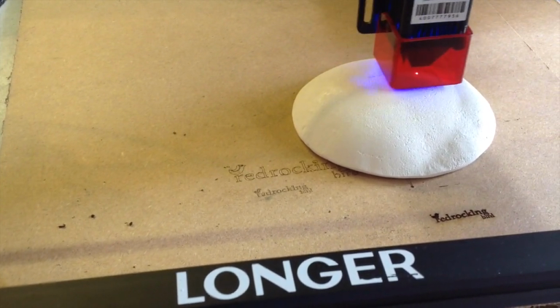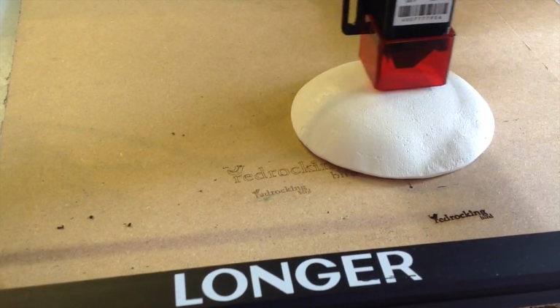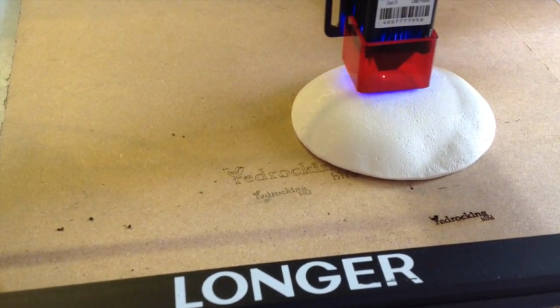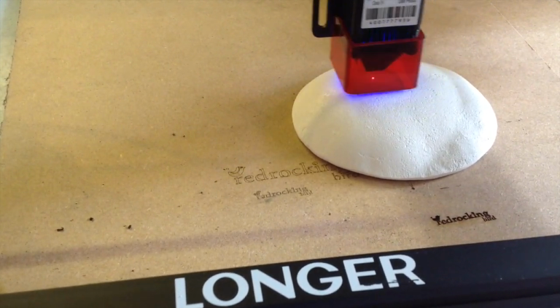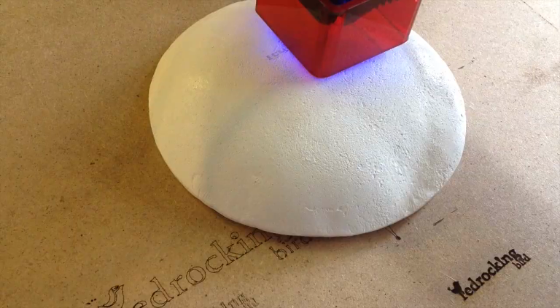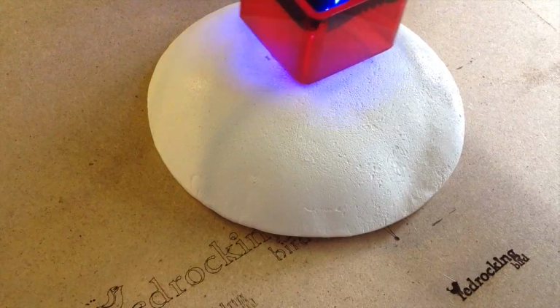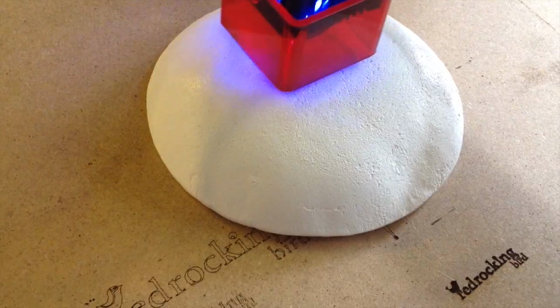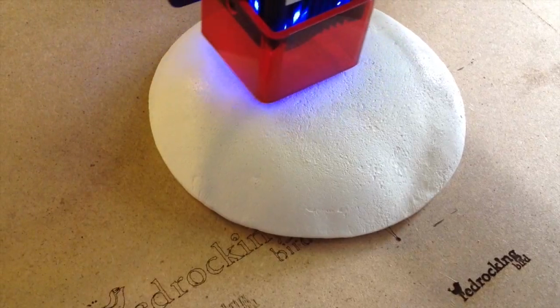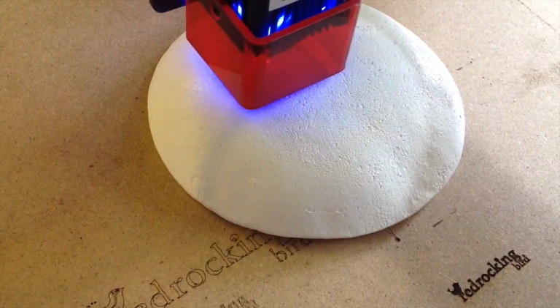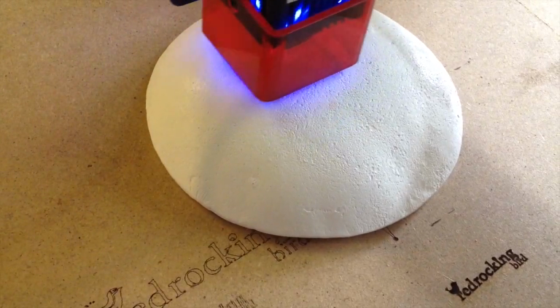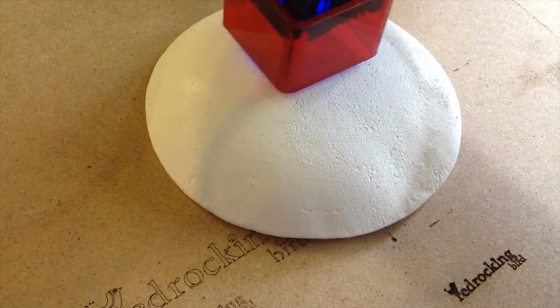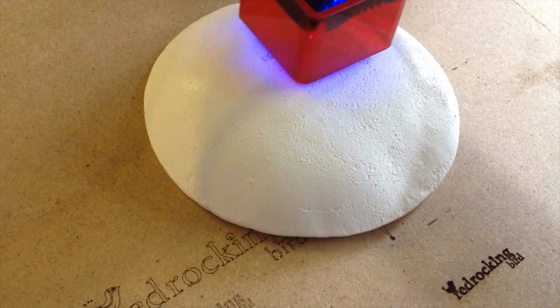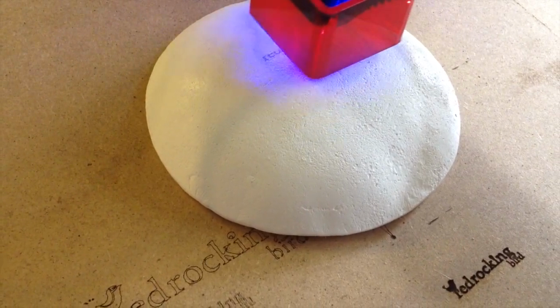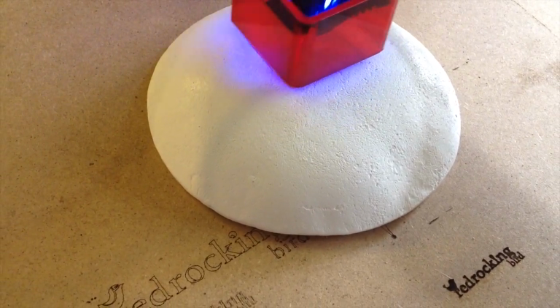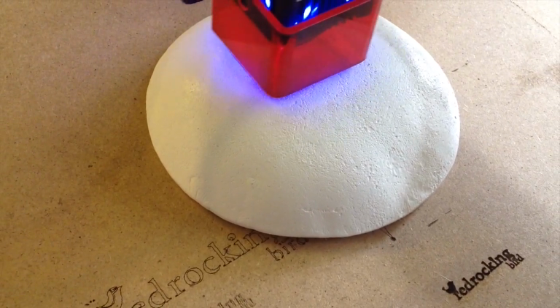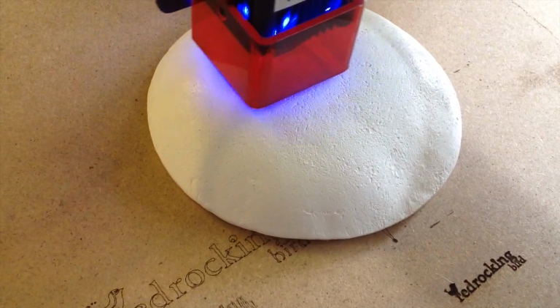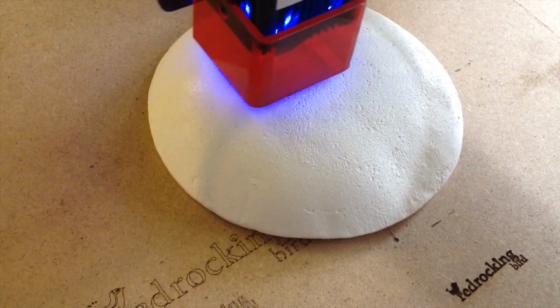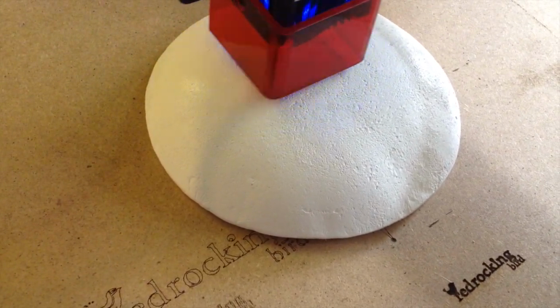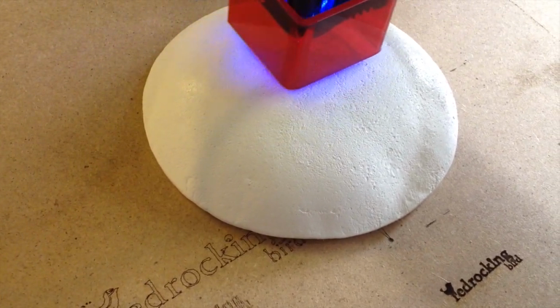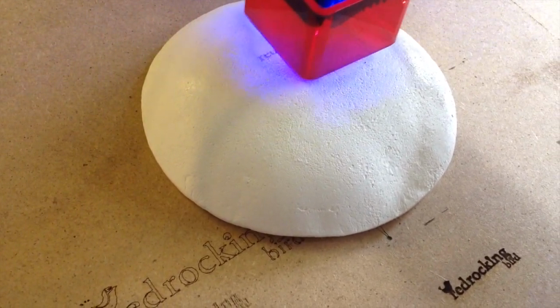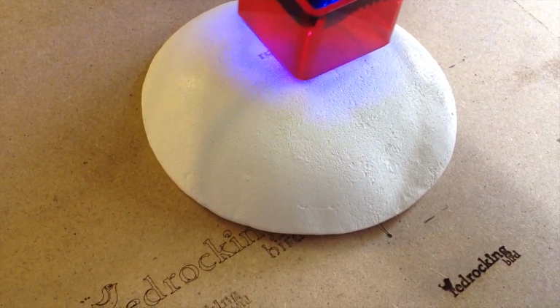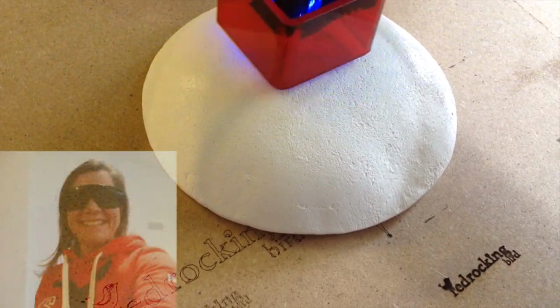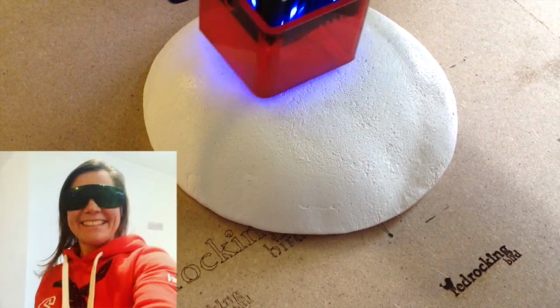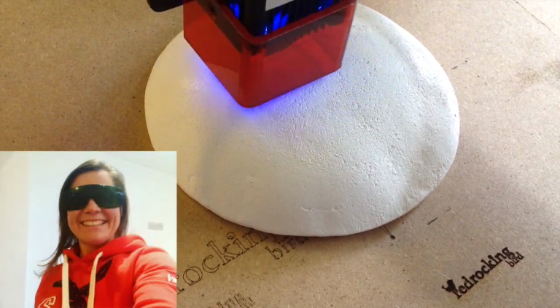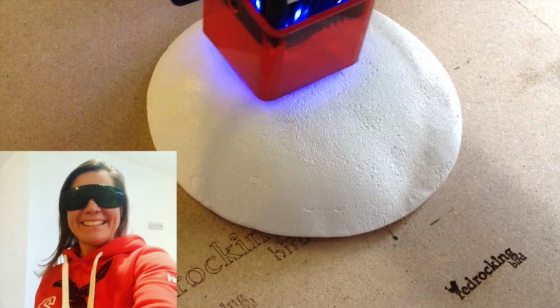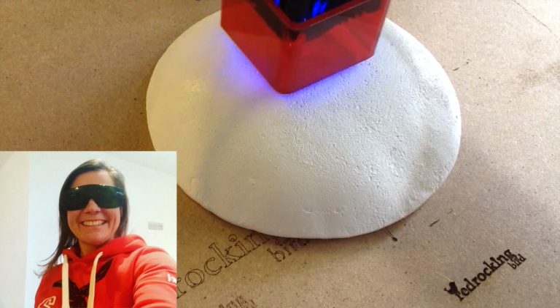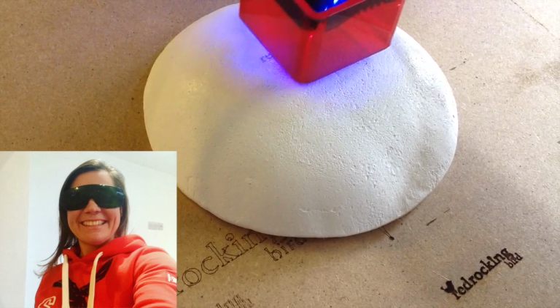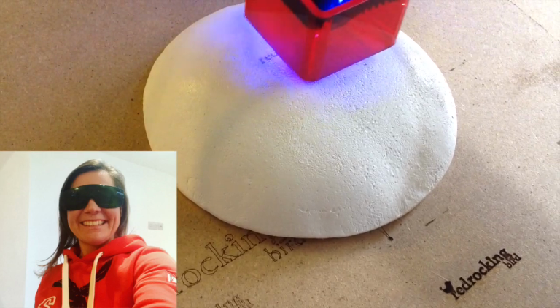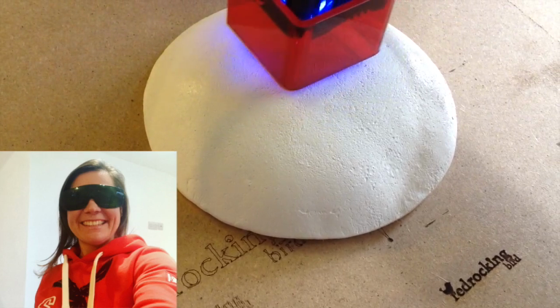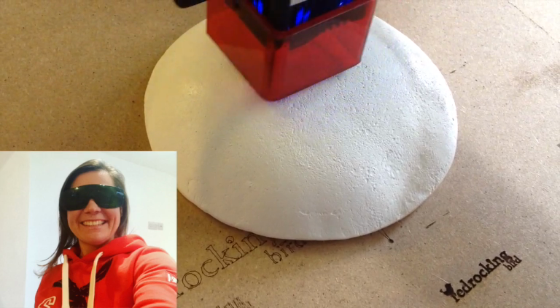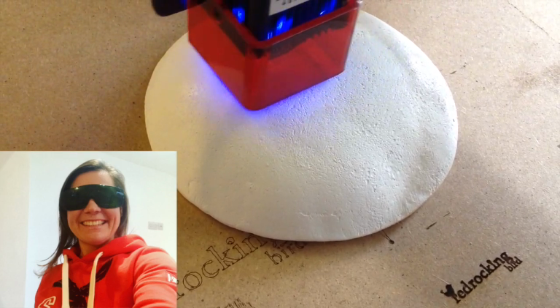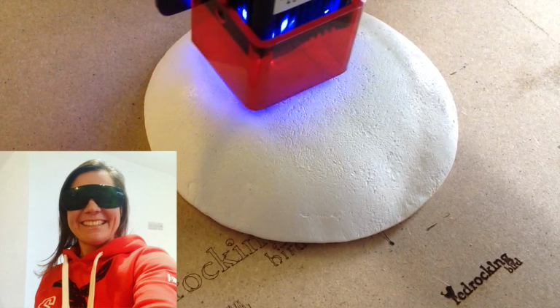I do this in my garage with the door wide open so there's lots of ventilation, and I've also always got my safety goggles on.